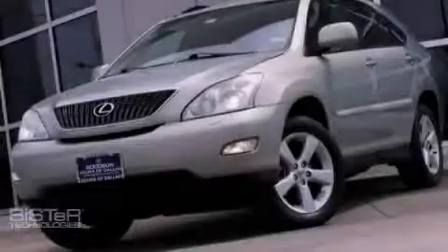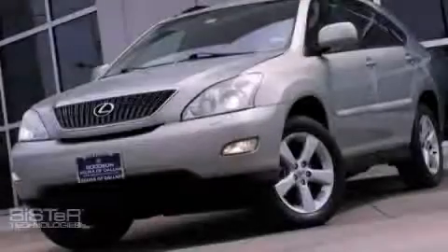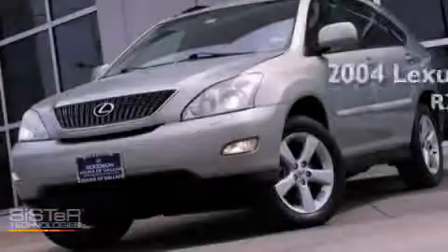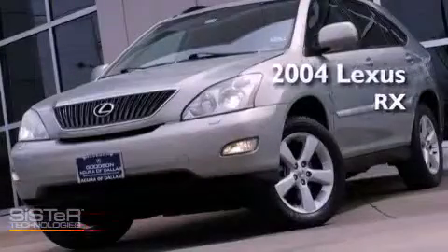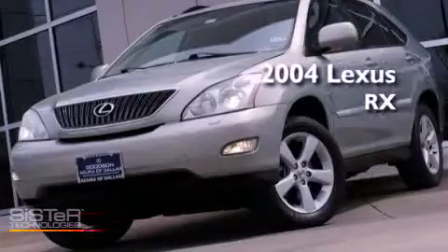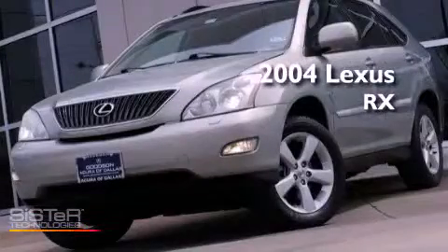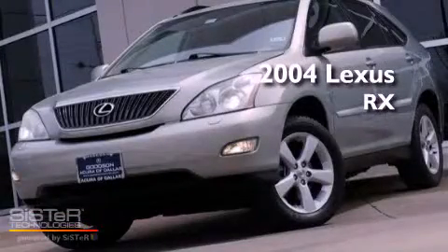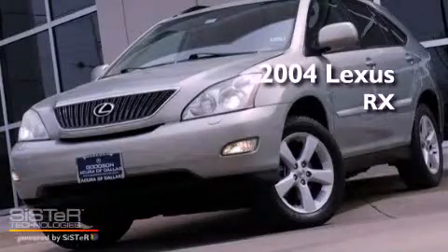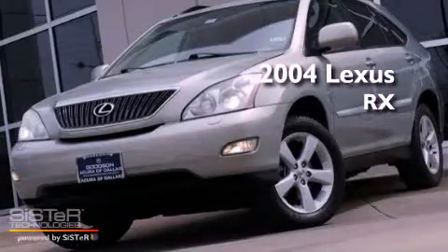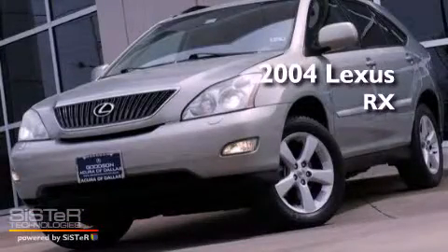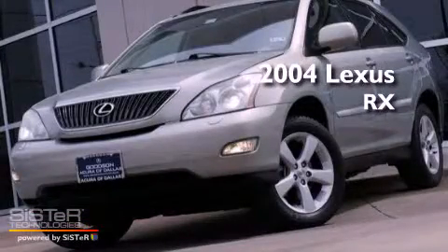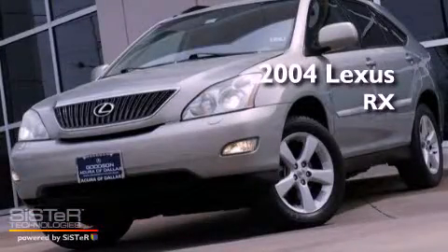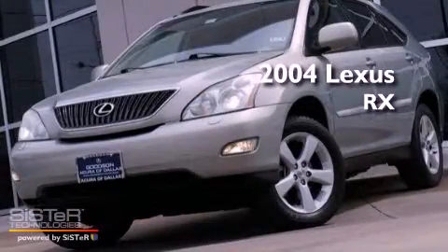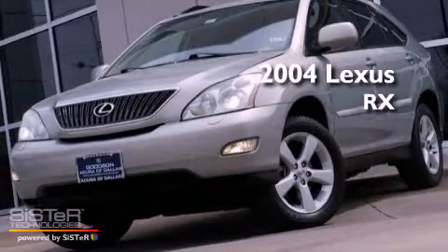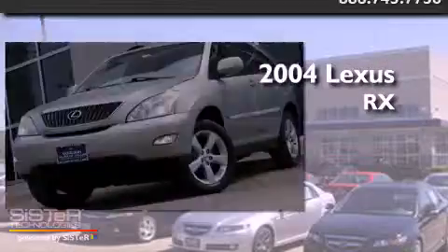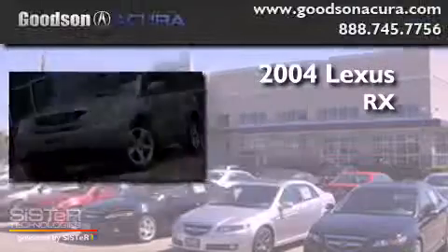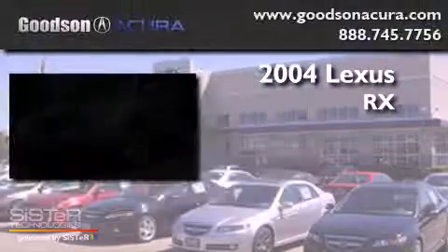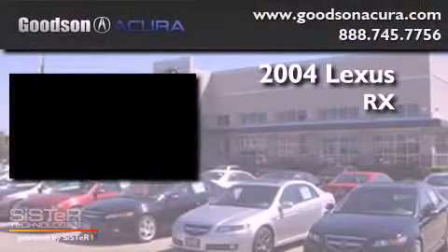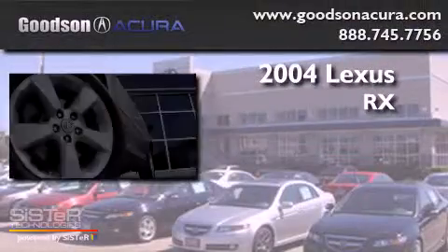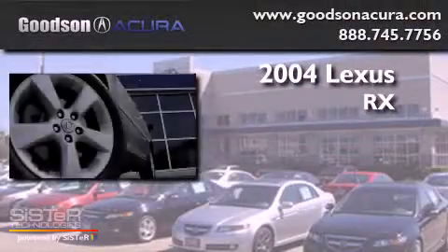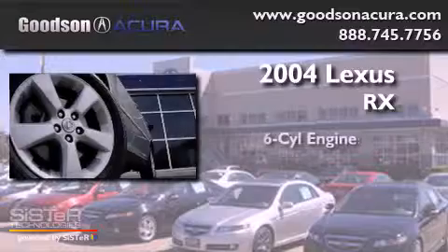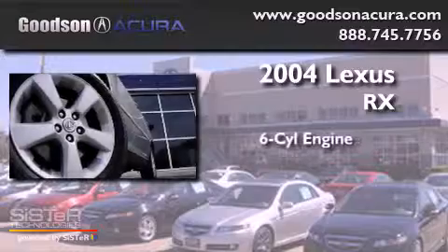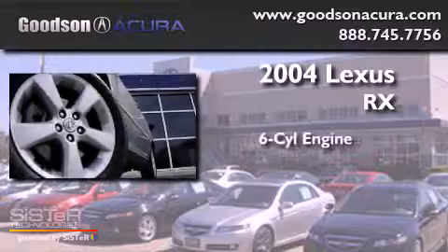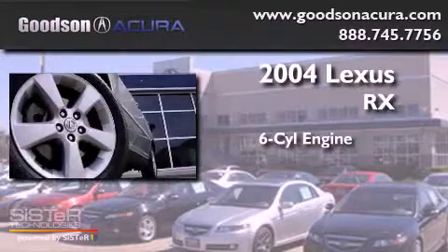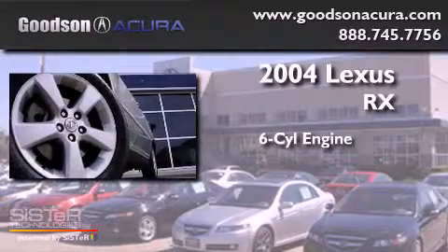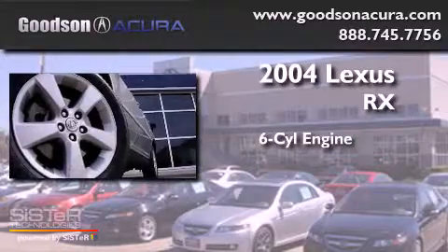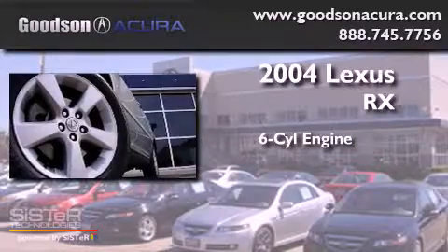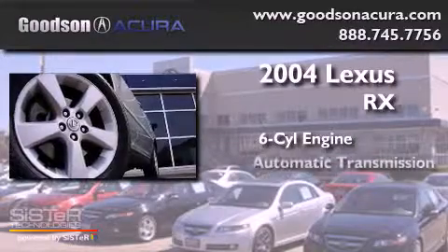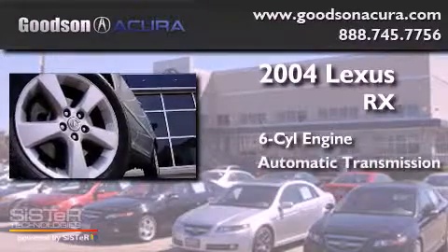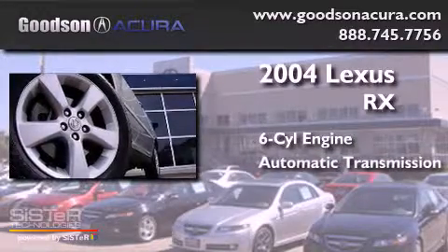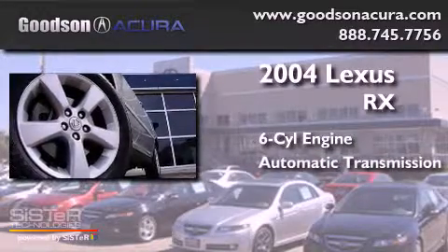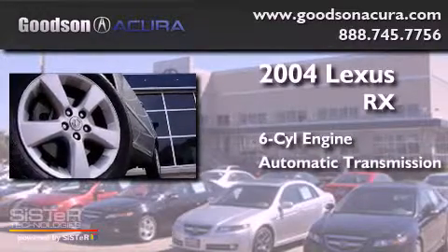This is a 2004 Lexus RX. It has a six-cylinder engine and an automatic transmission.